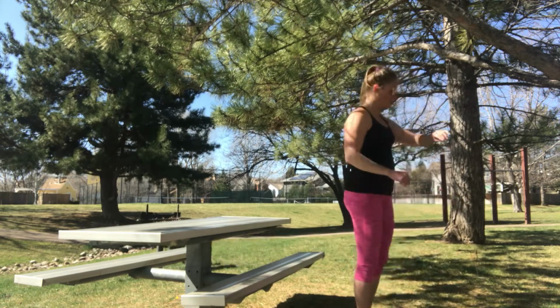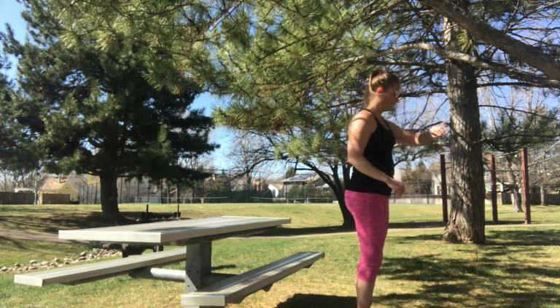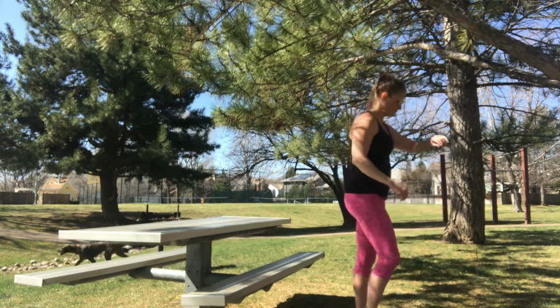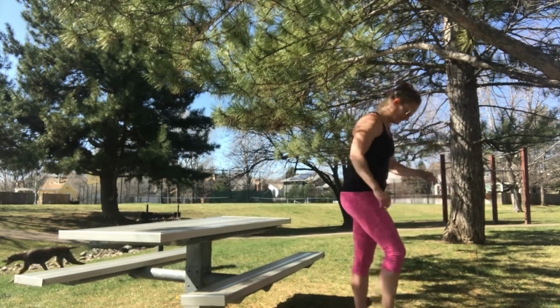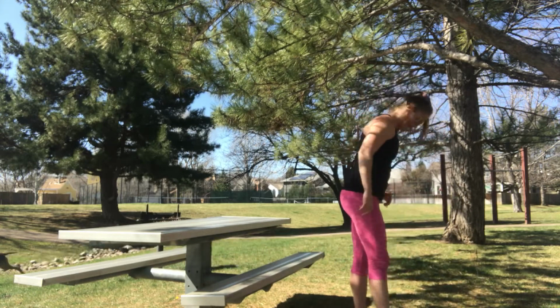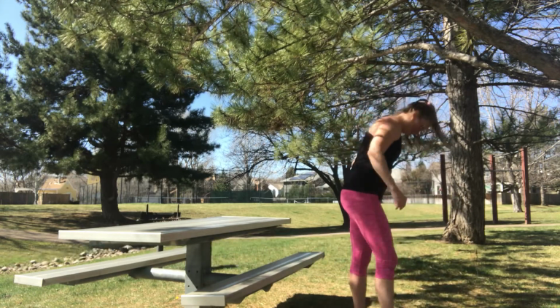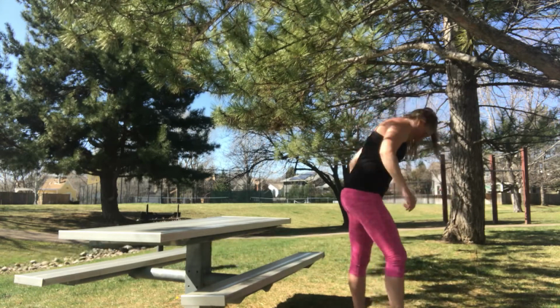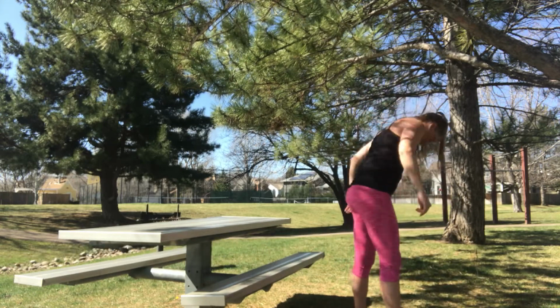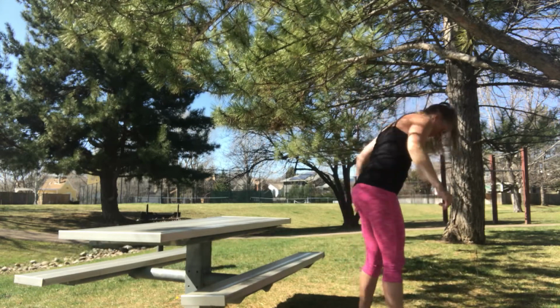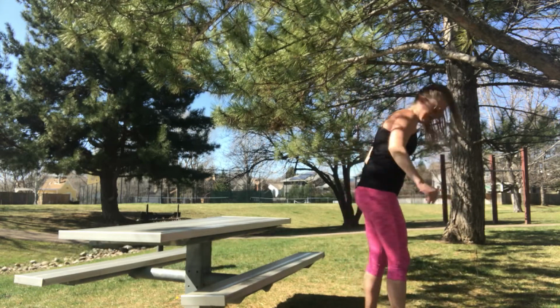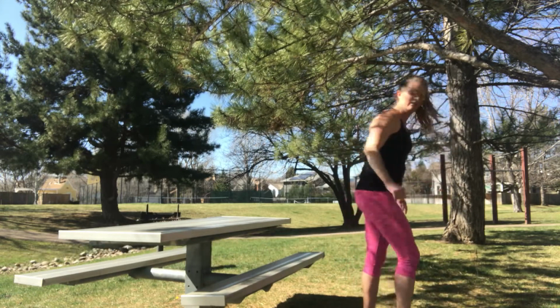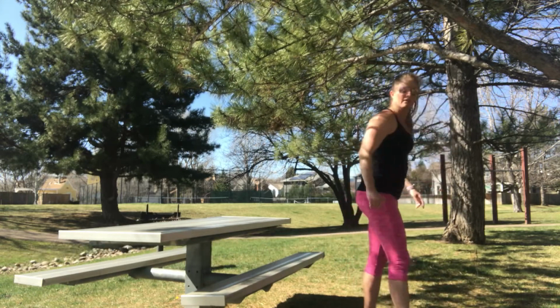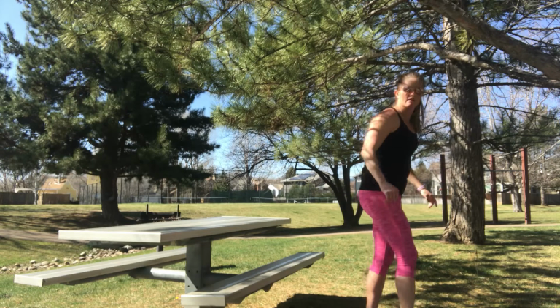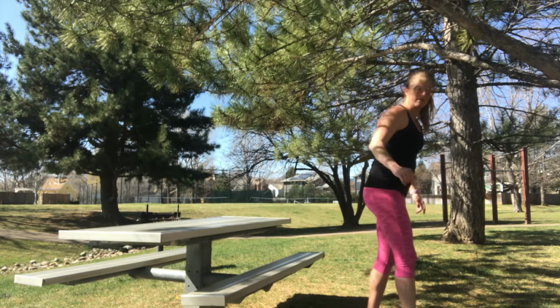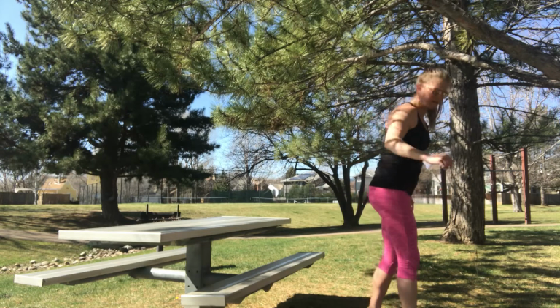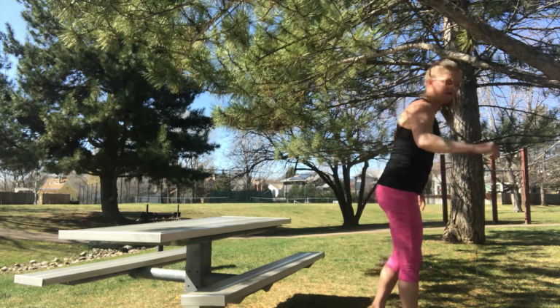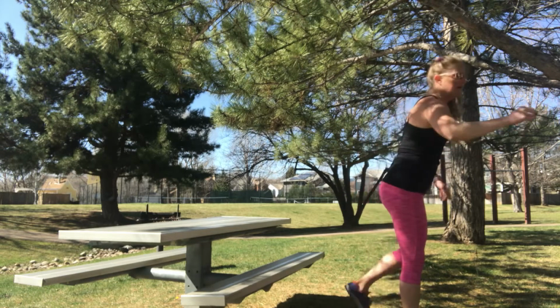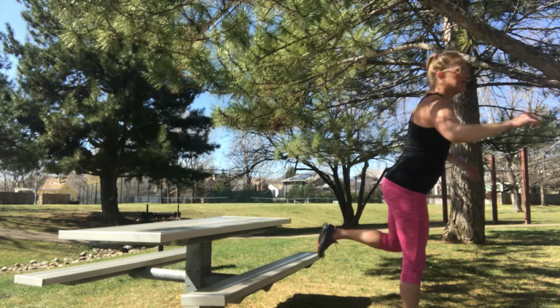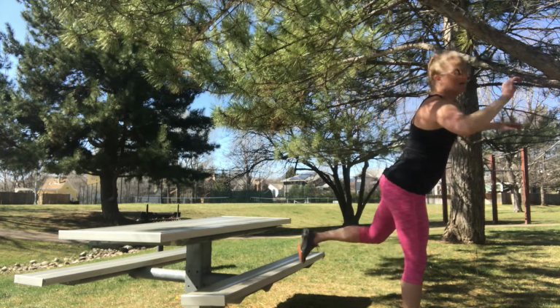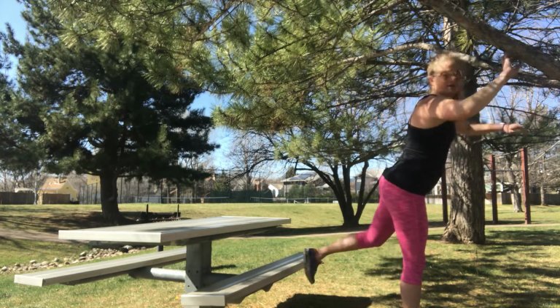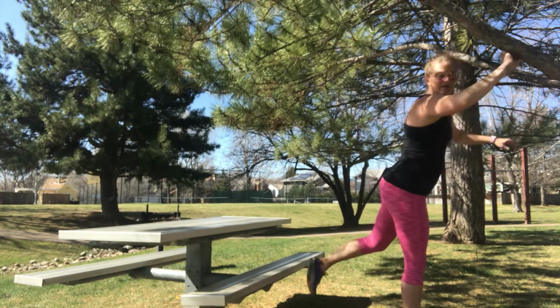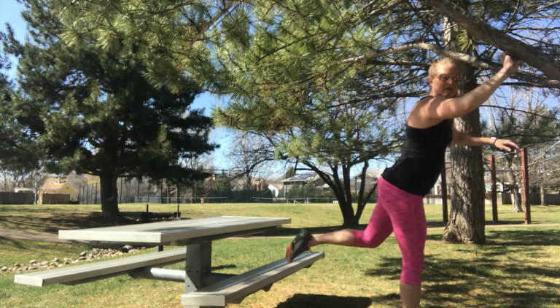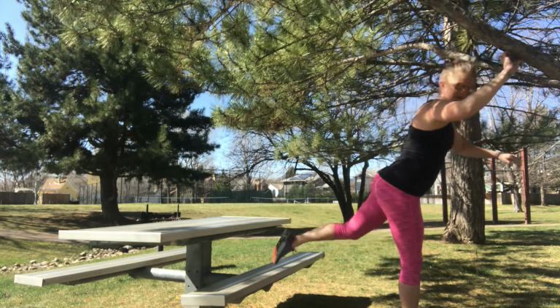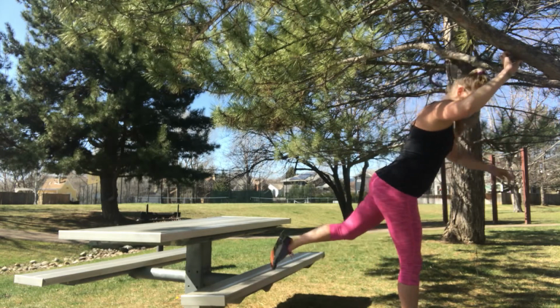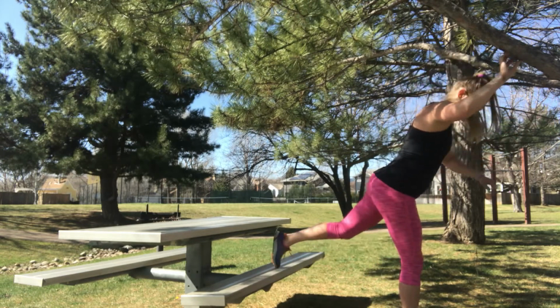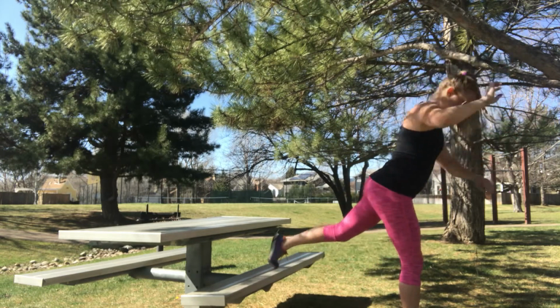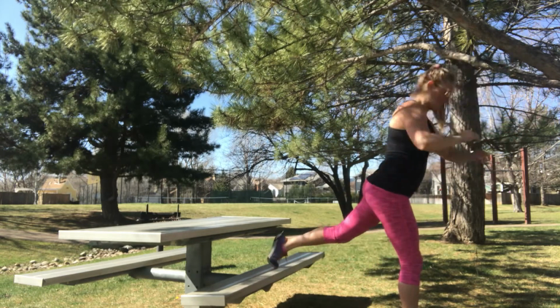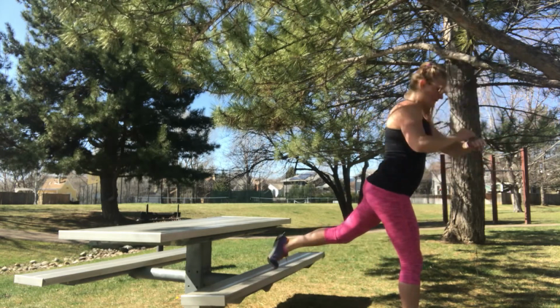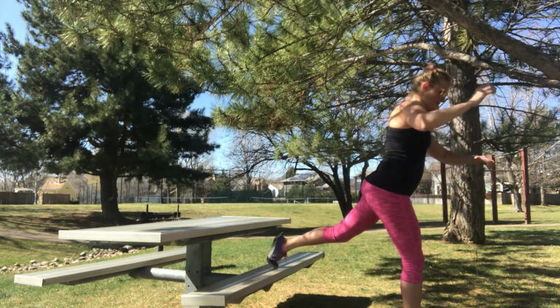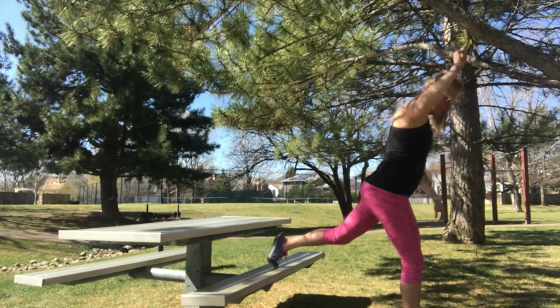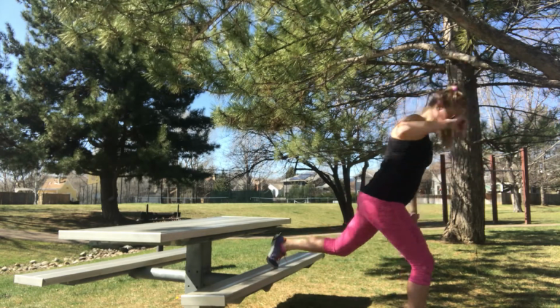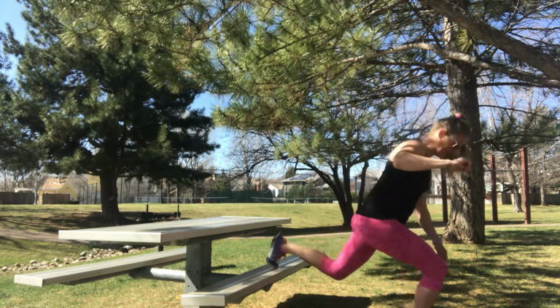Shake it out. Quick 10 seconds, then same on this leg. Ready? Here we go.